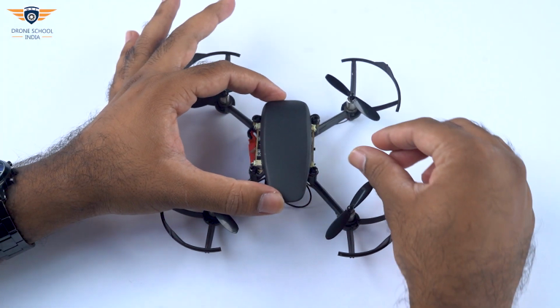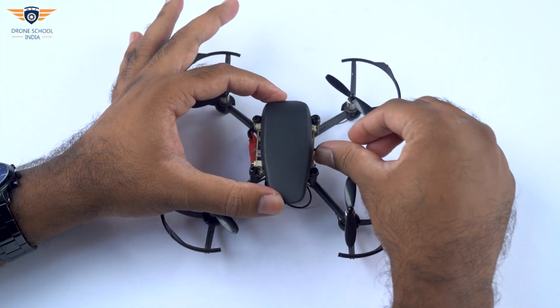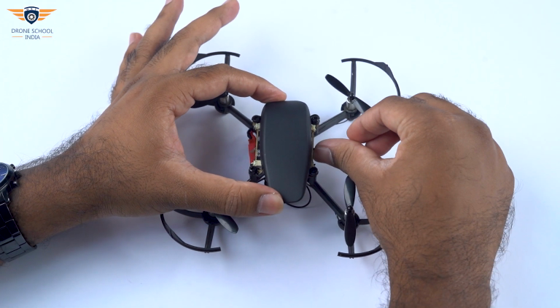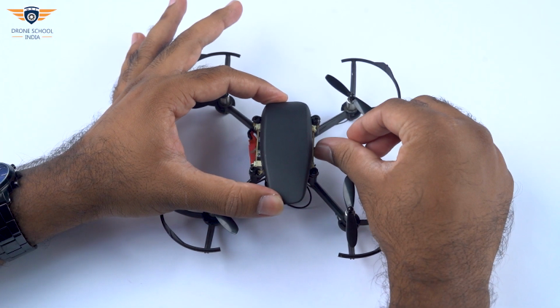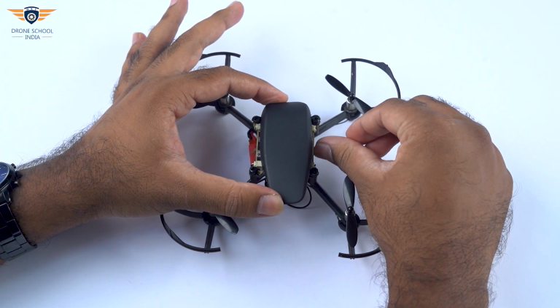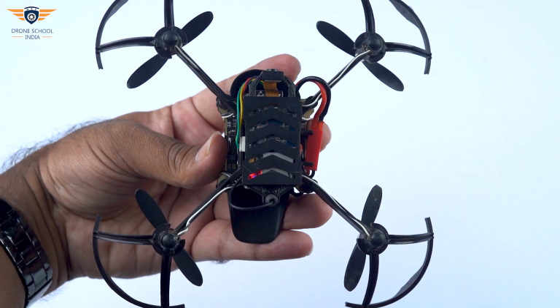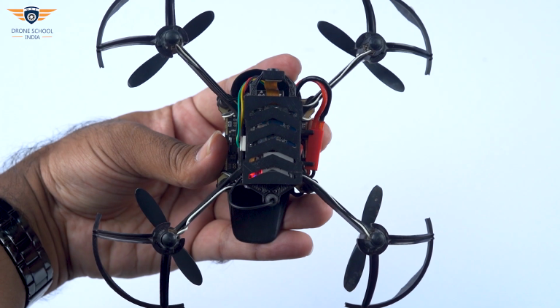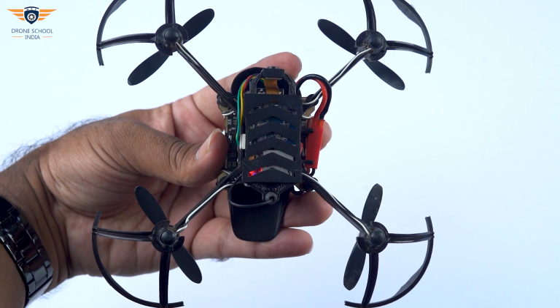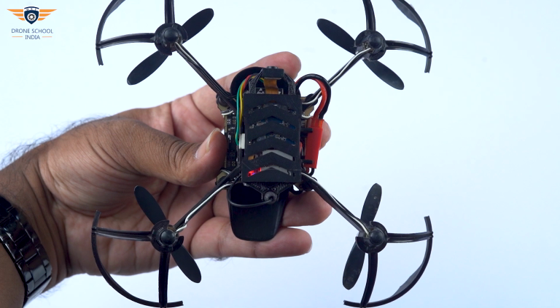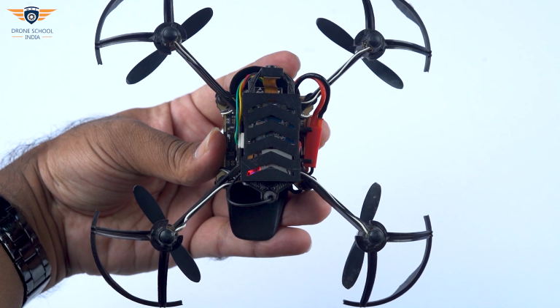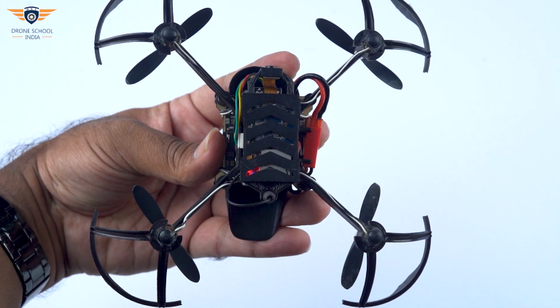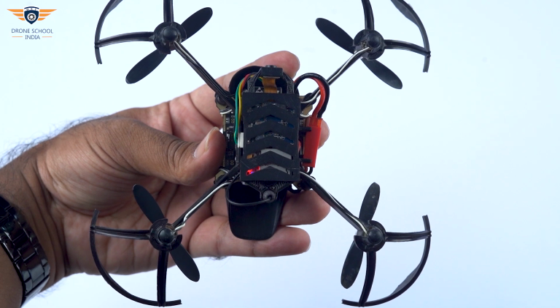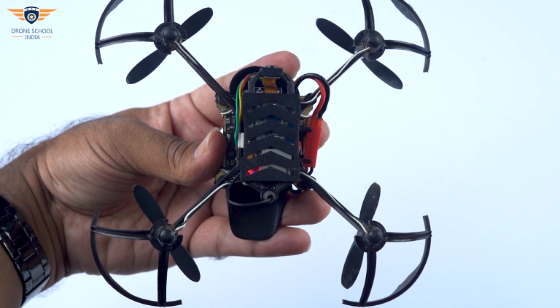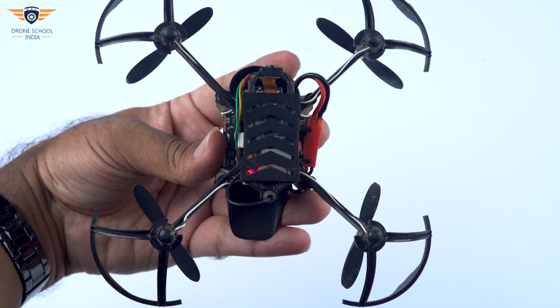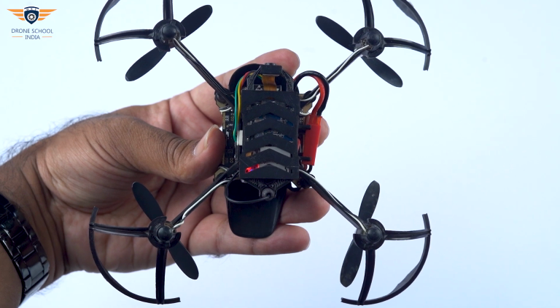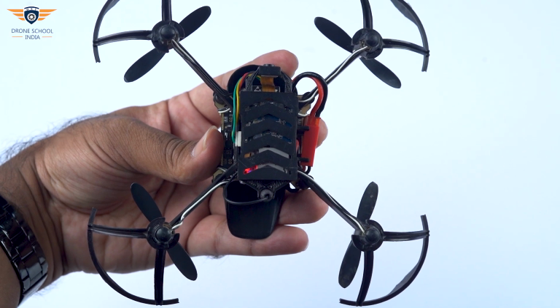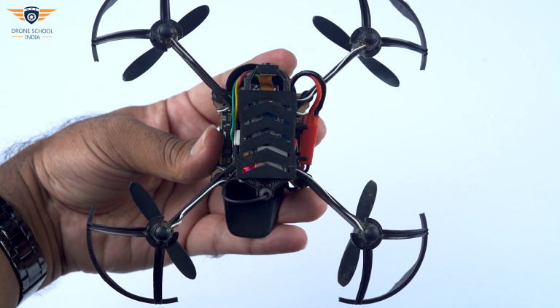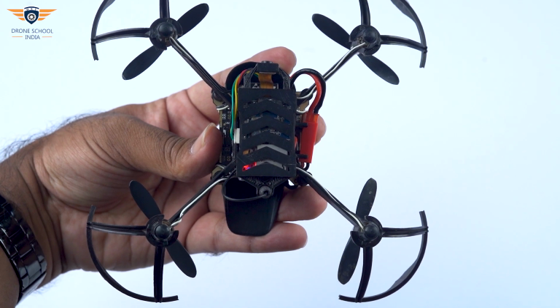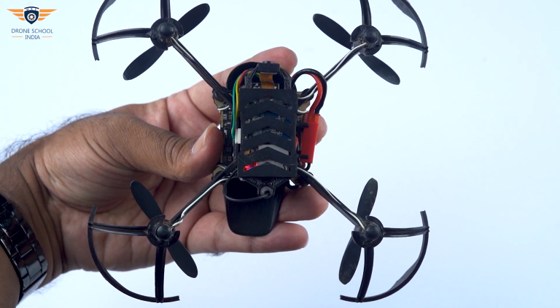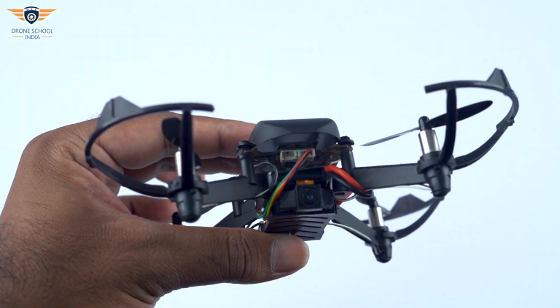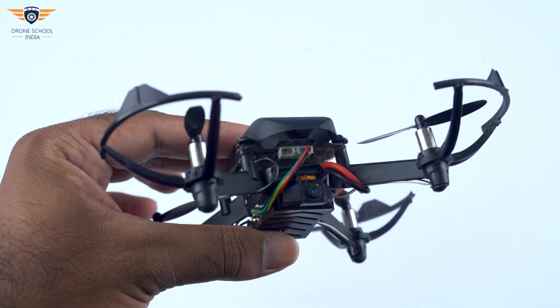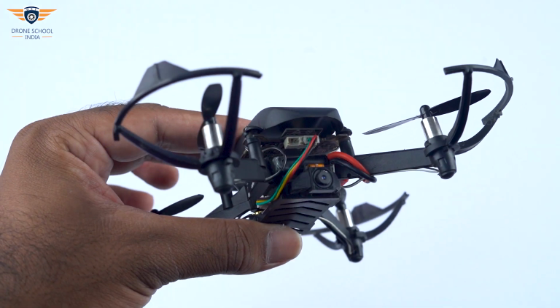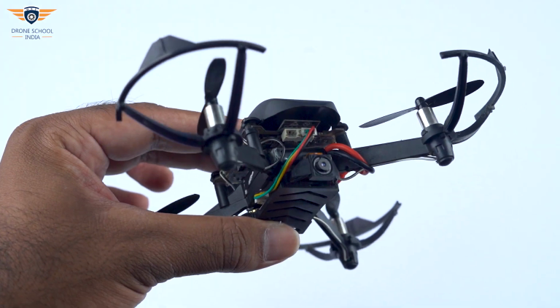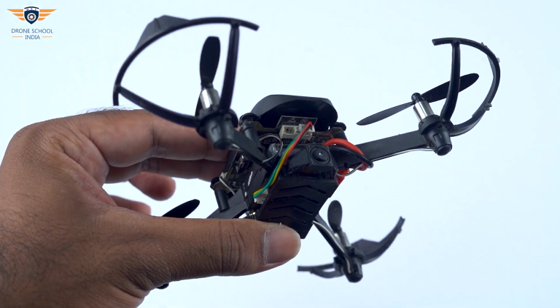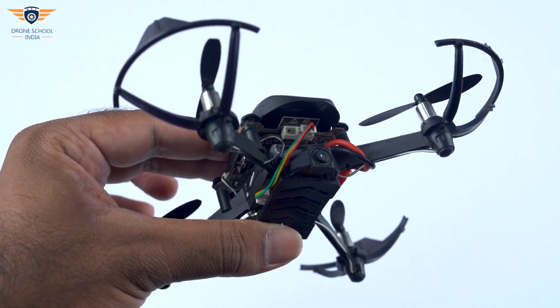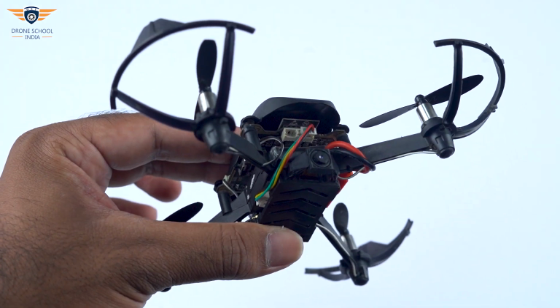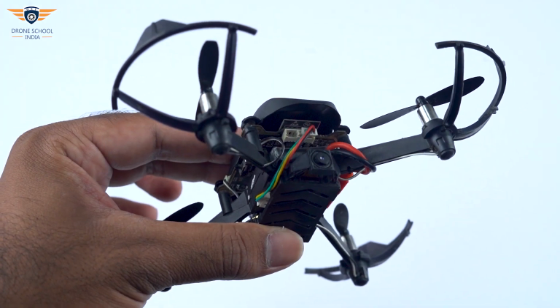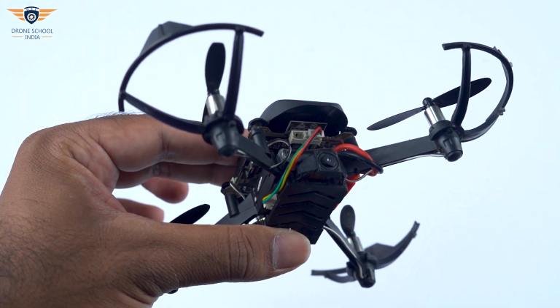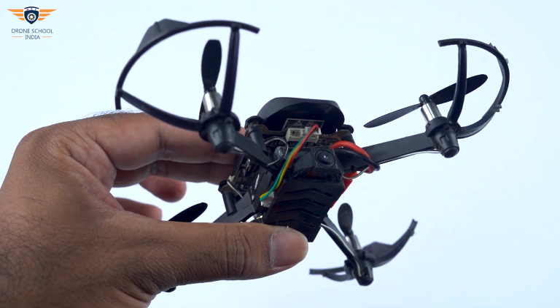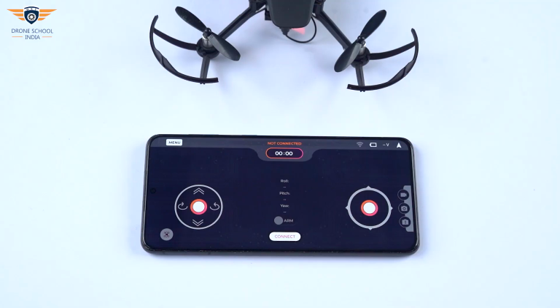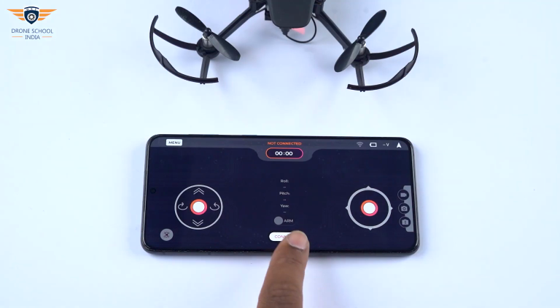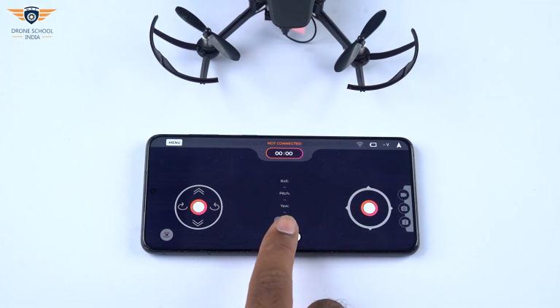This module weighs 8 grams and requires 3.4 volts. Switch on the drone — the lights indicate that the camera module is connected and setup is complete.